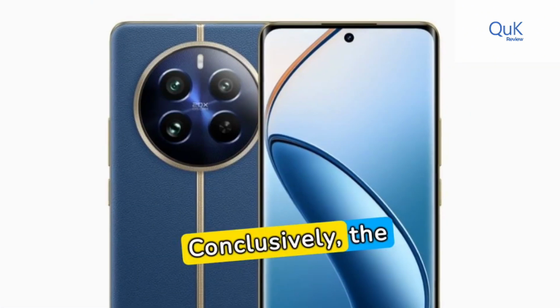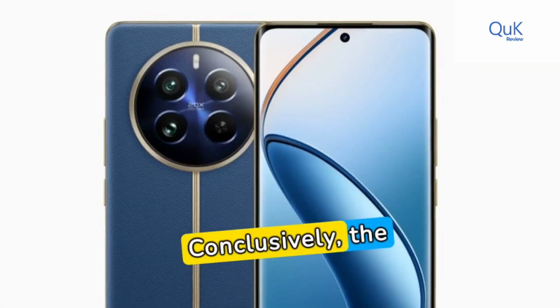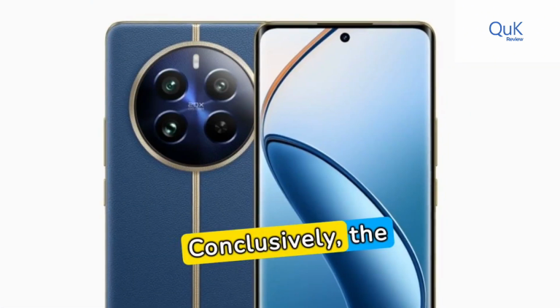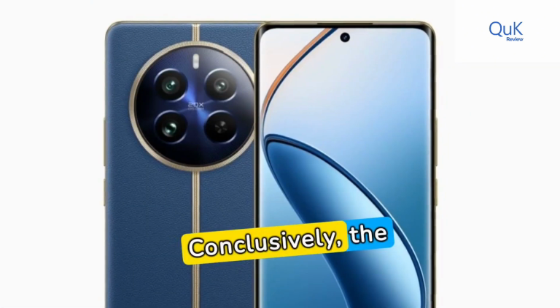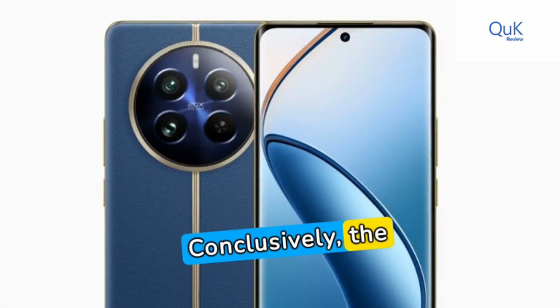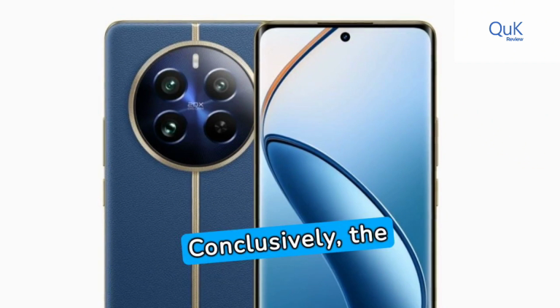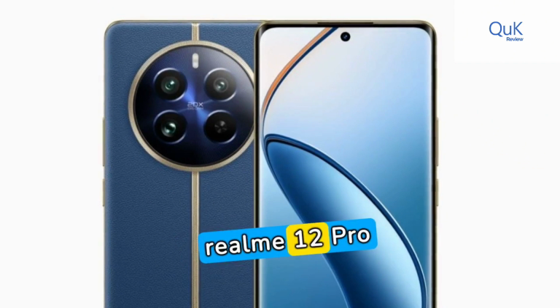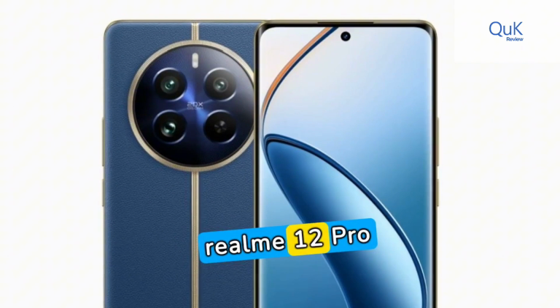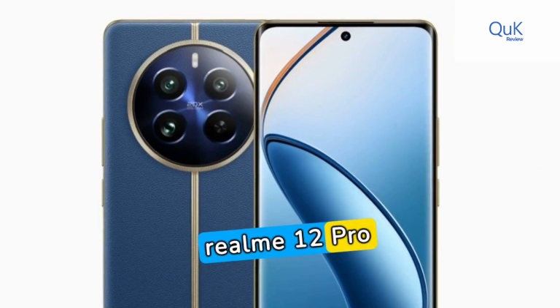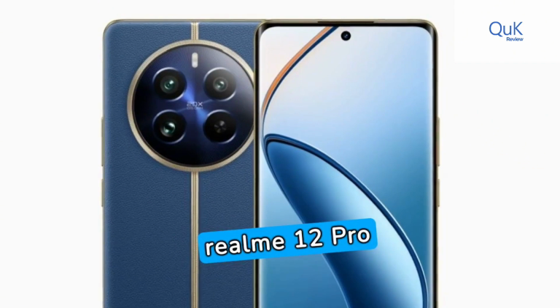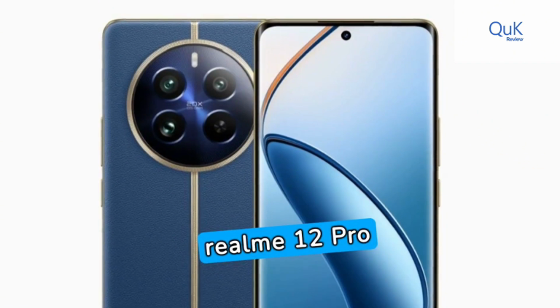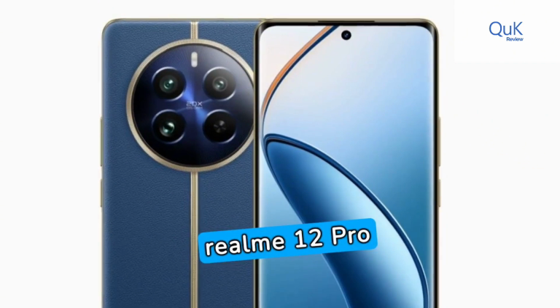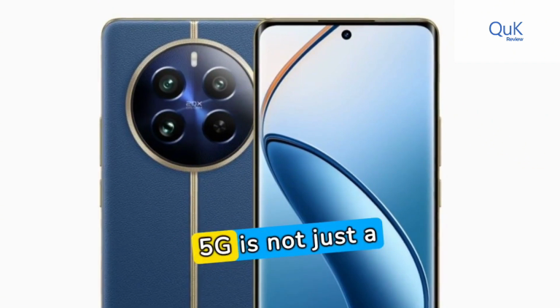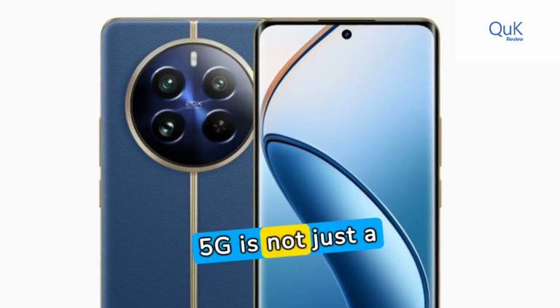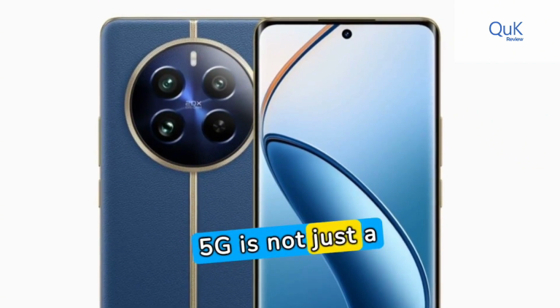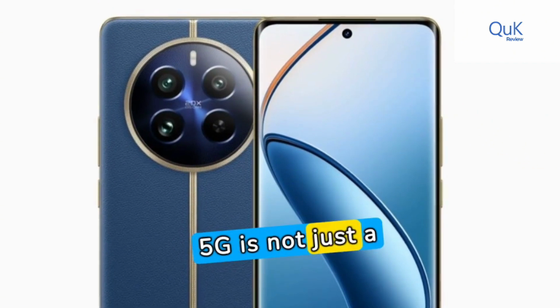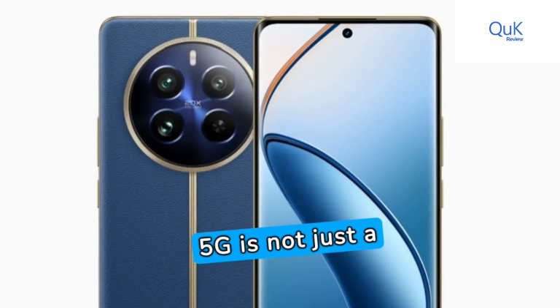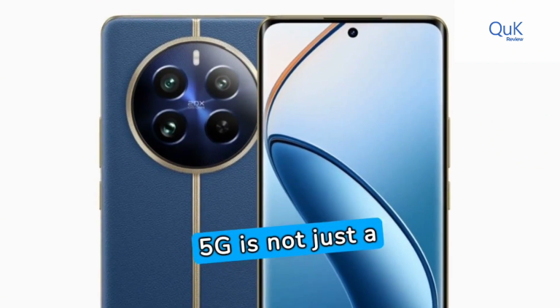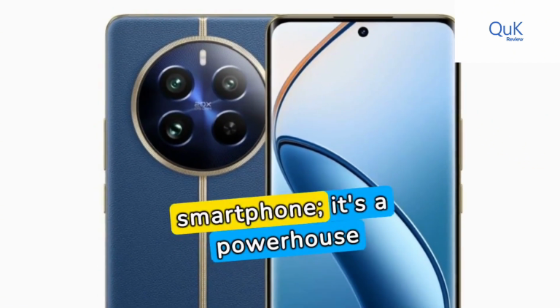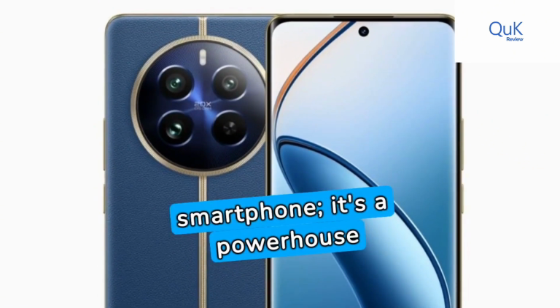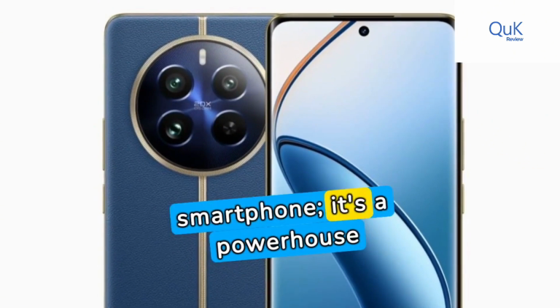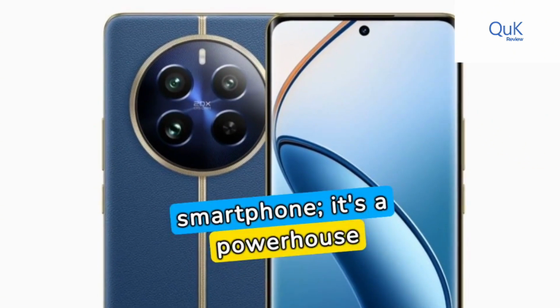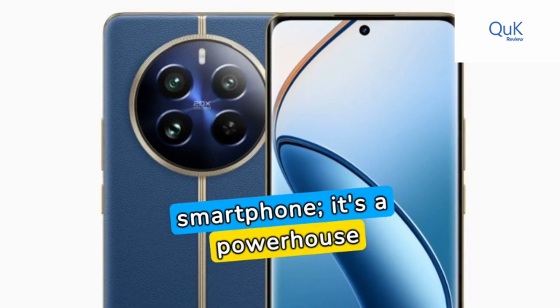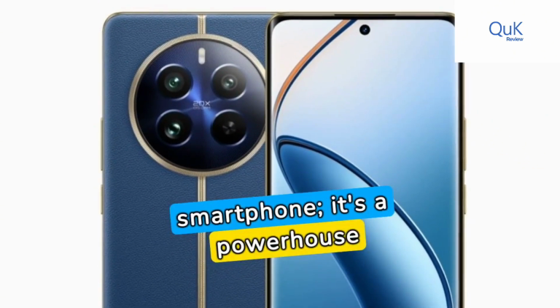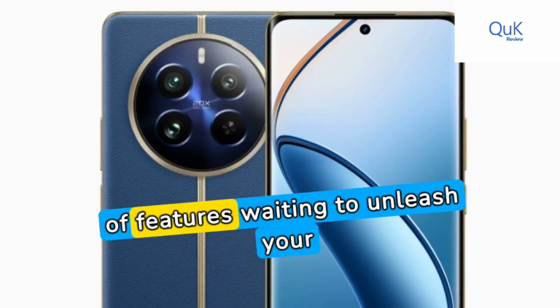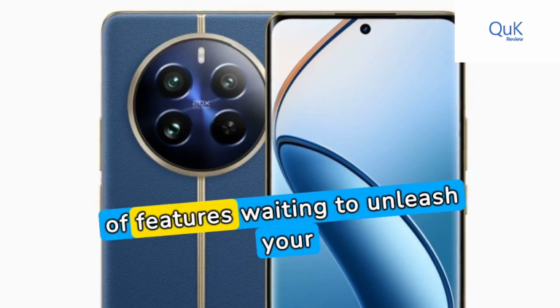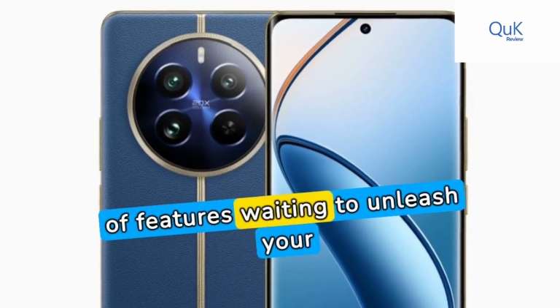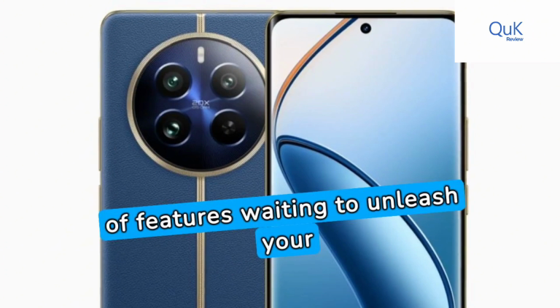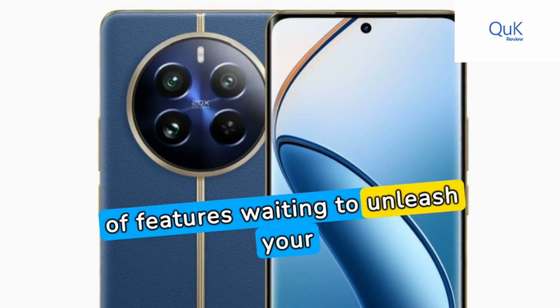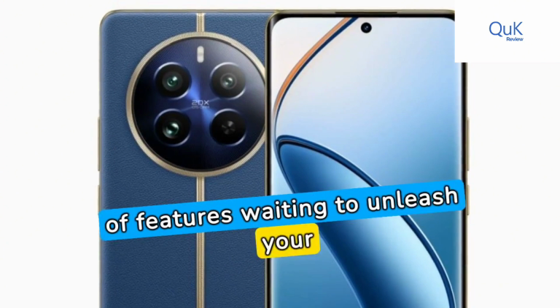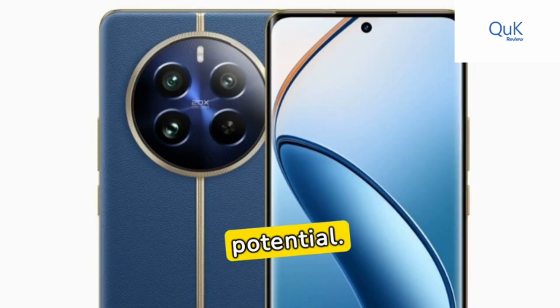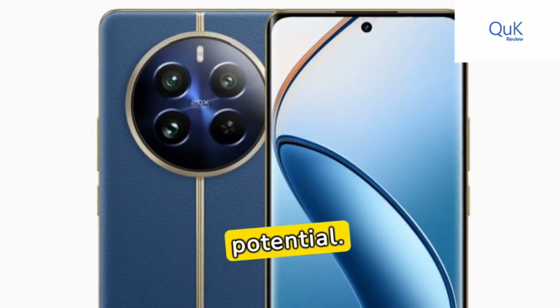Conclusively, the Realme 12 Pro 5G is not just a smartphone — it's a powerhouse of features waiting to unleash your potential.